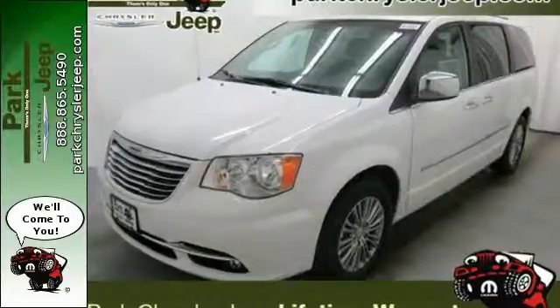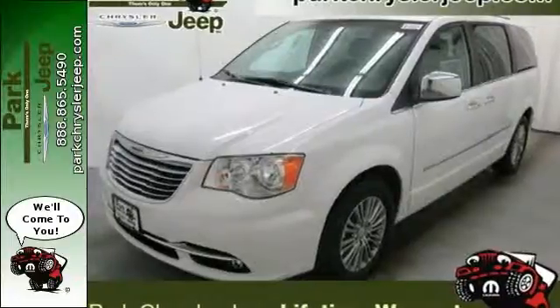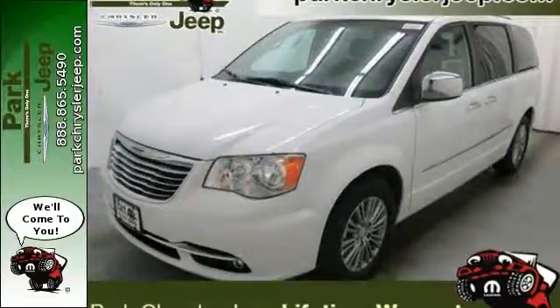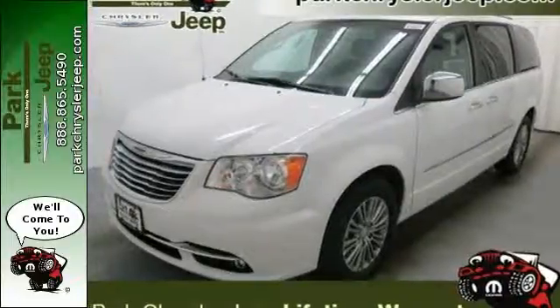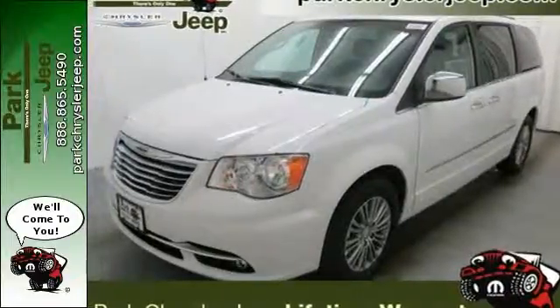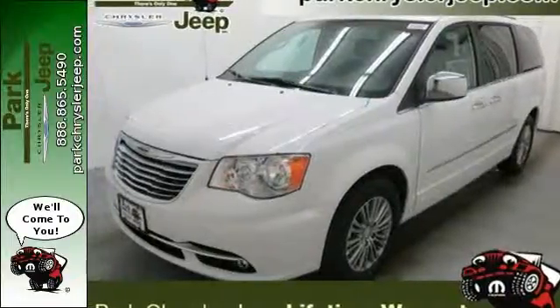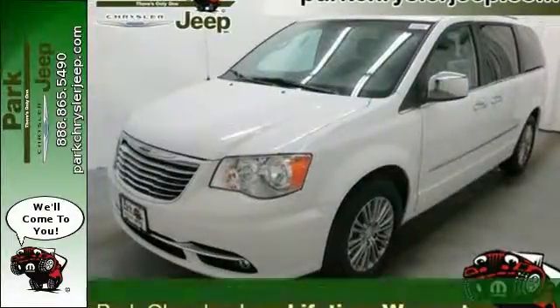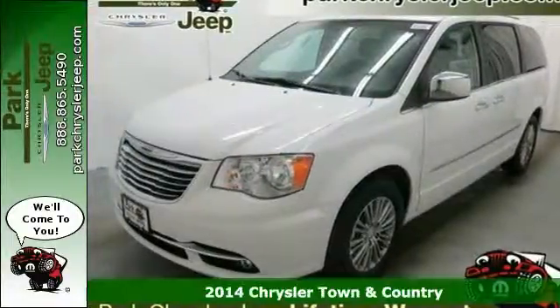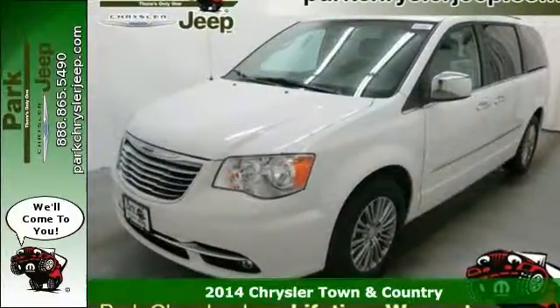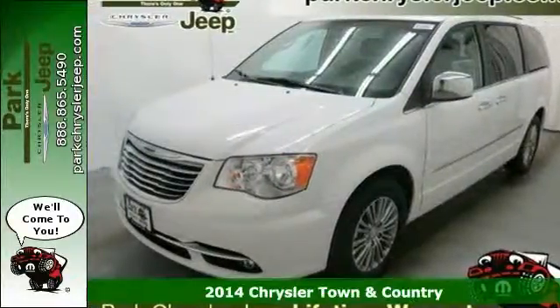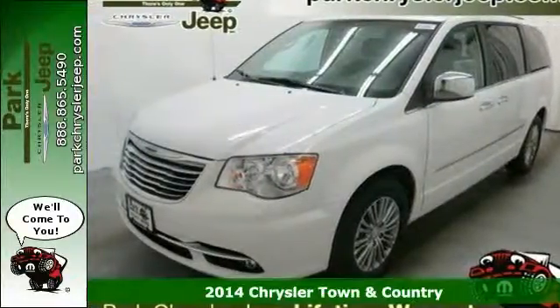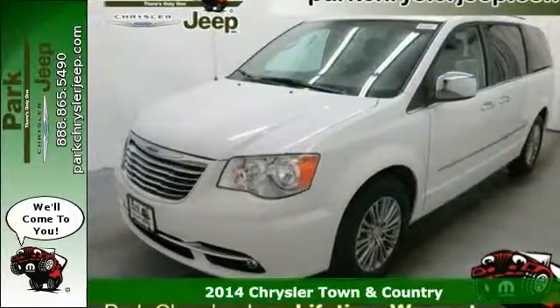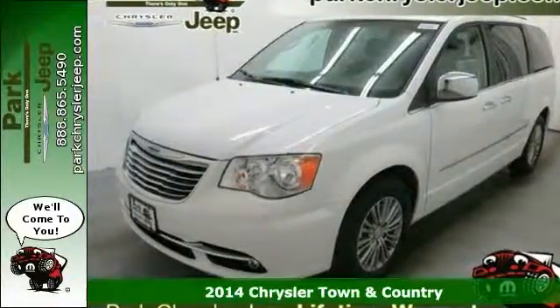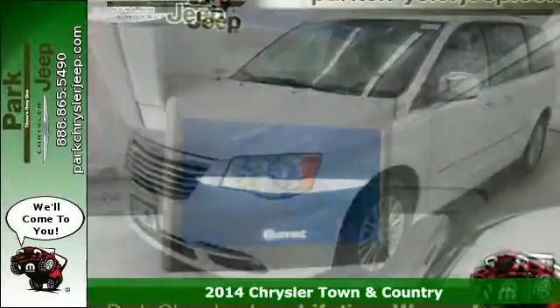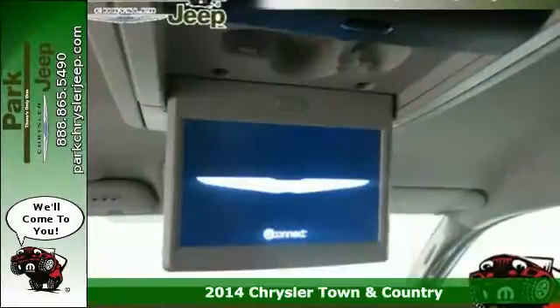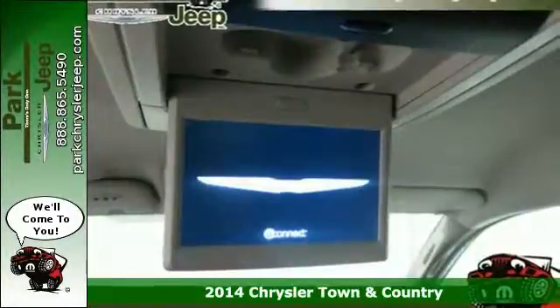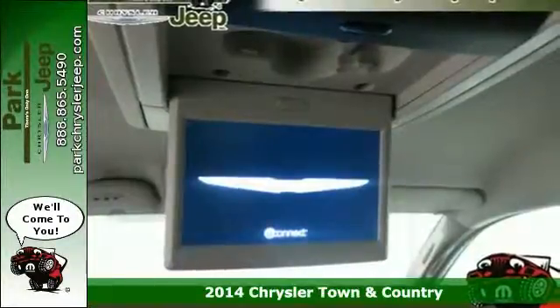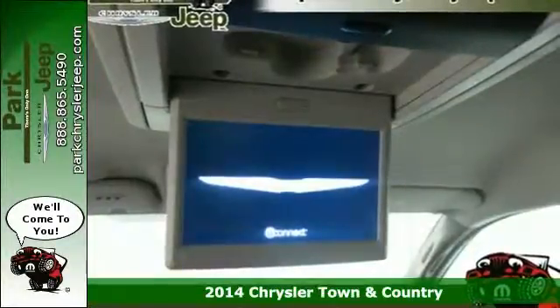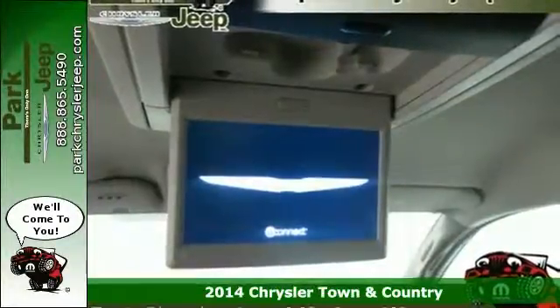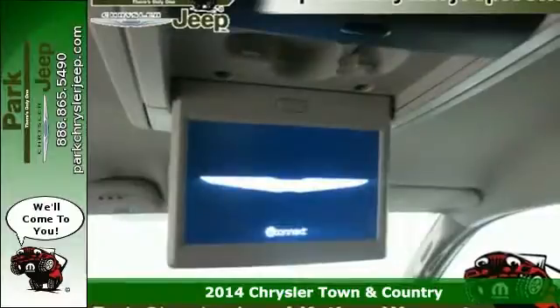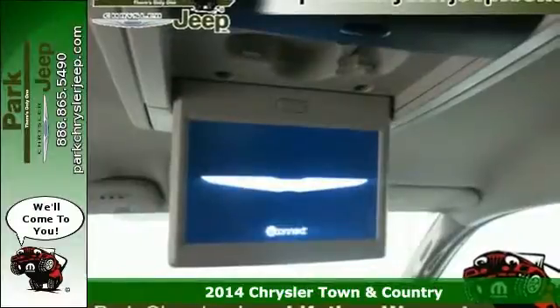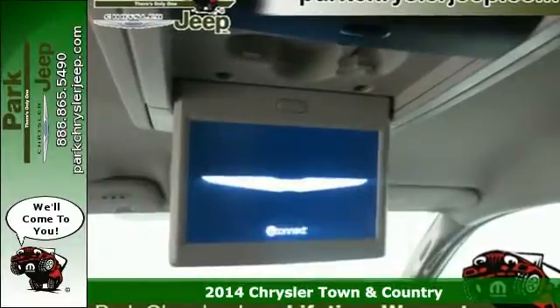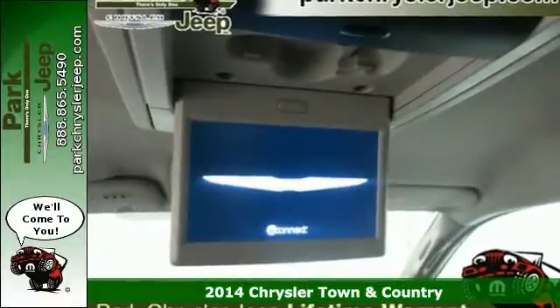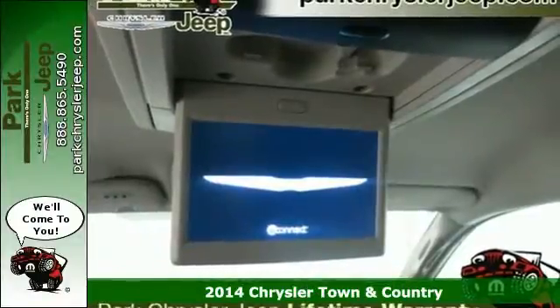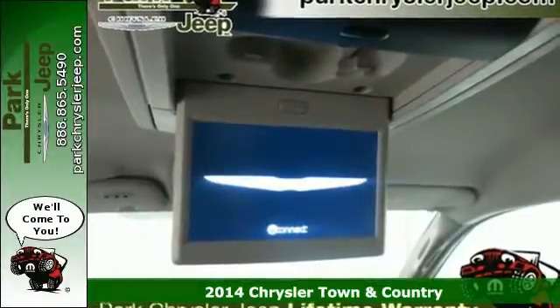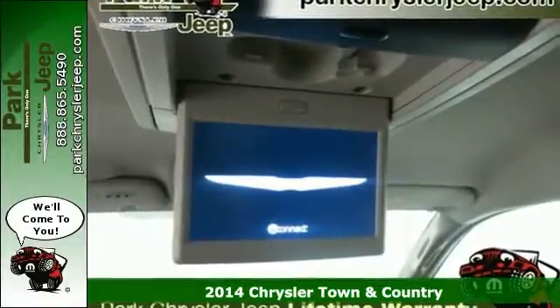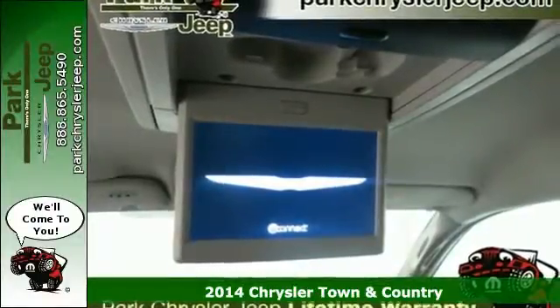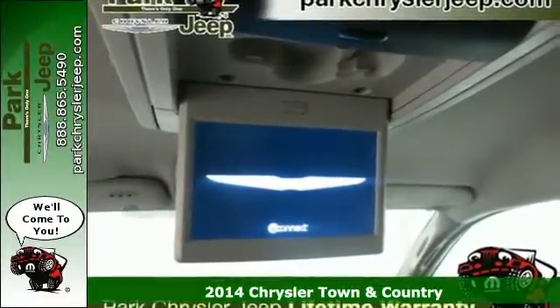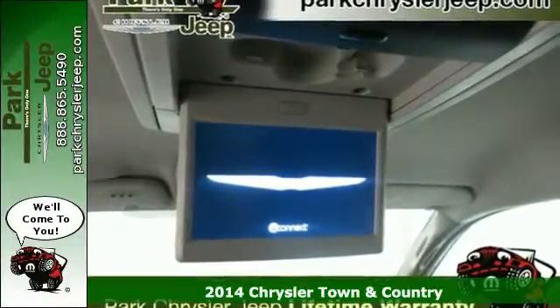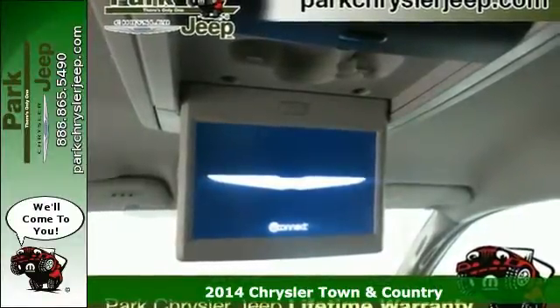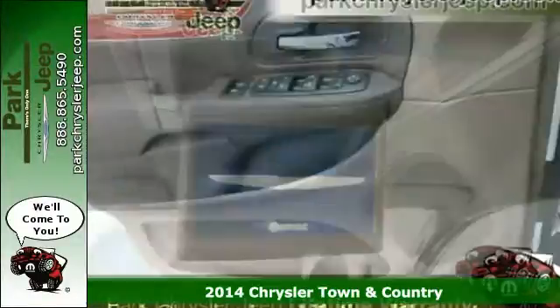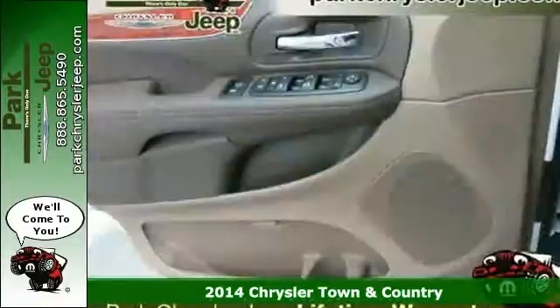It's a 2014 Chrysler Town & Country. With the highest rankings and awards, this vehicle can please both your head and your heart.